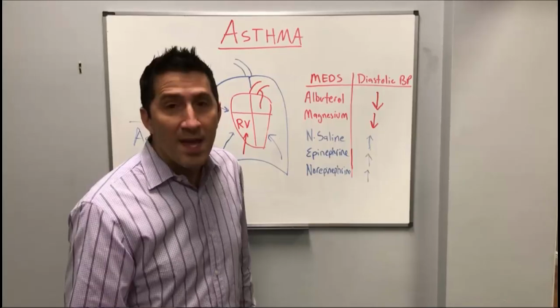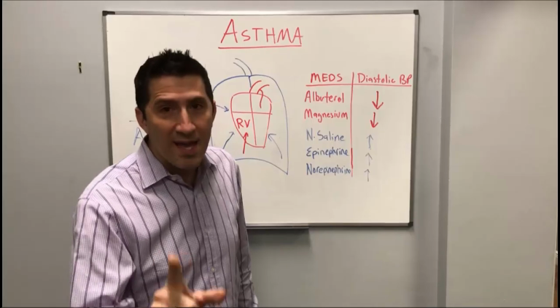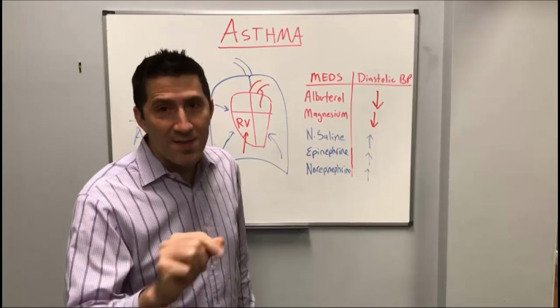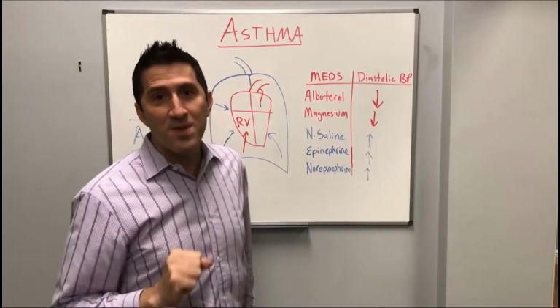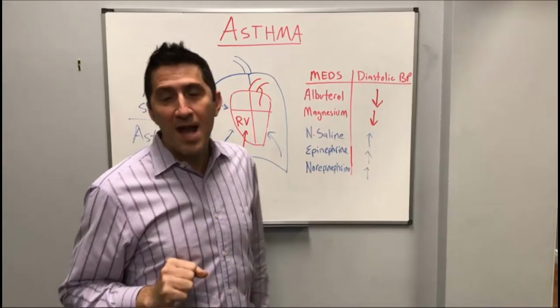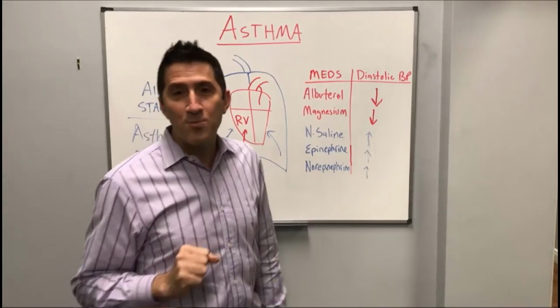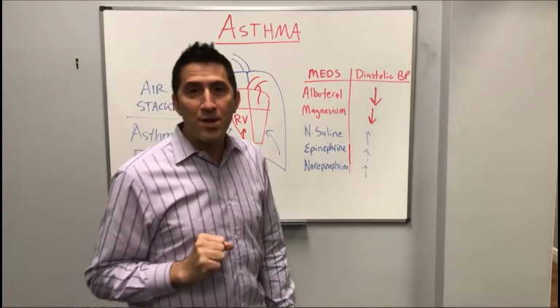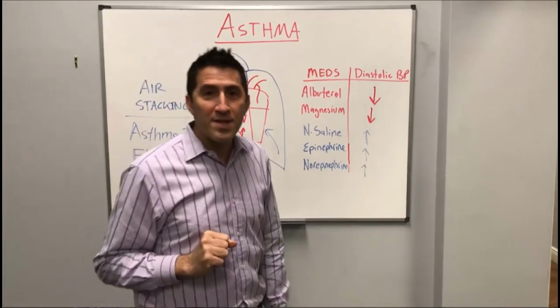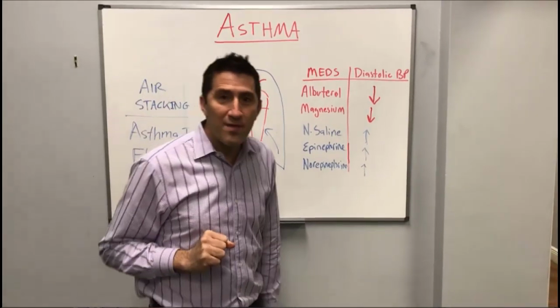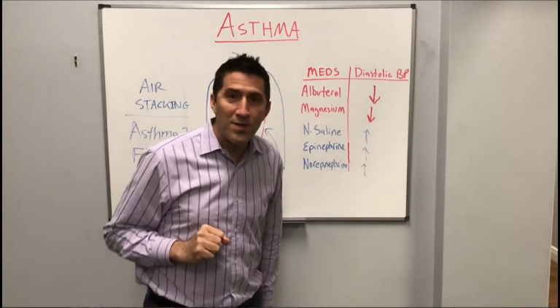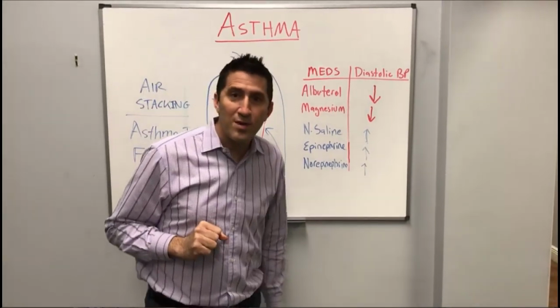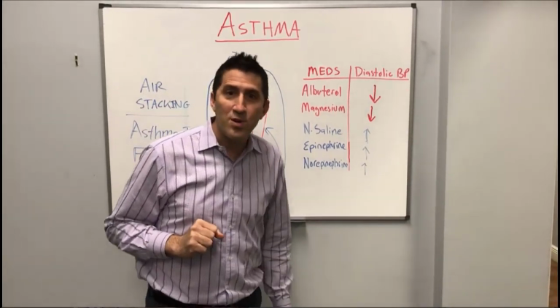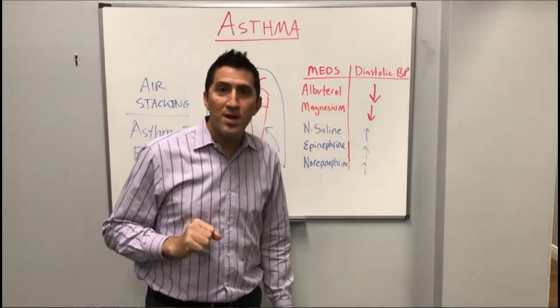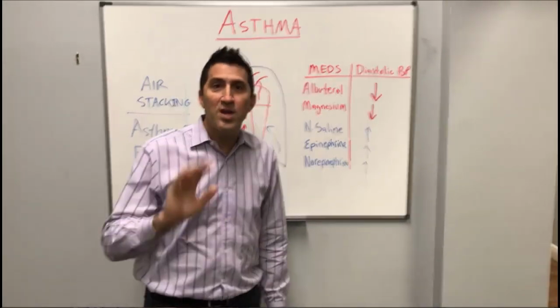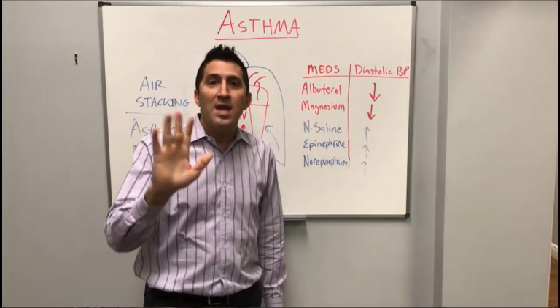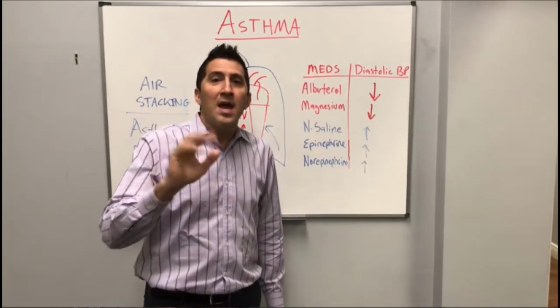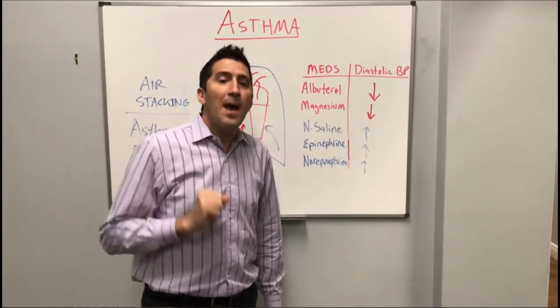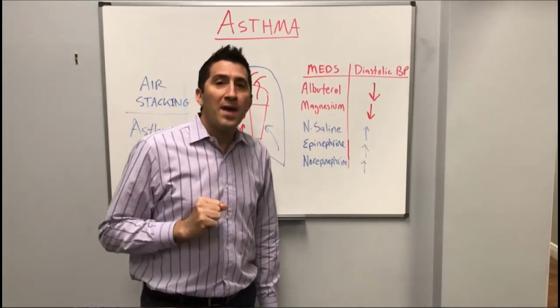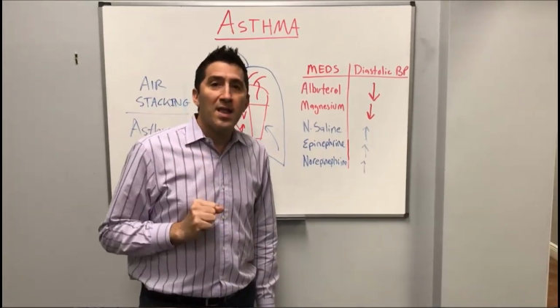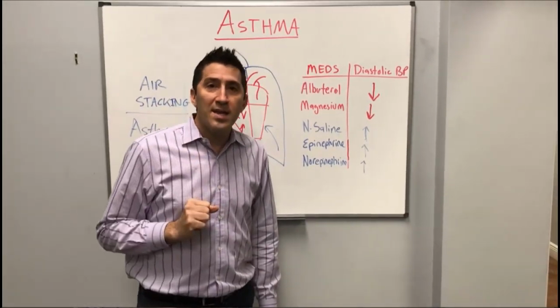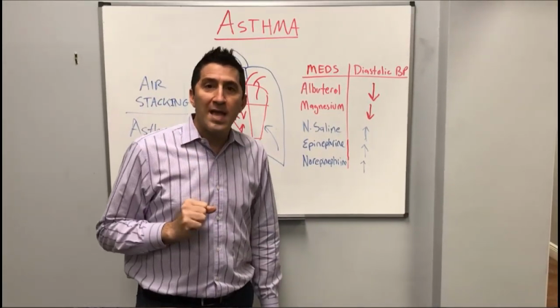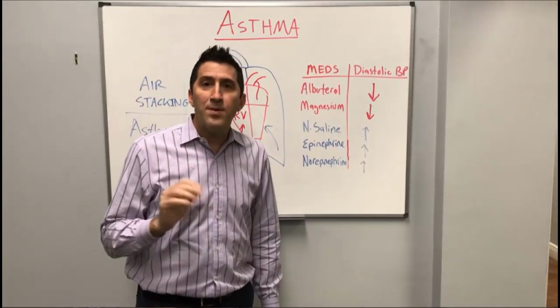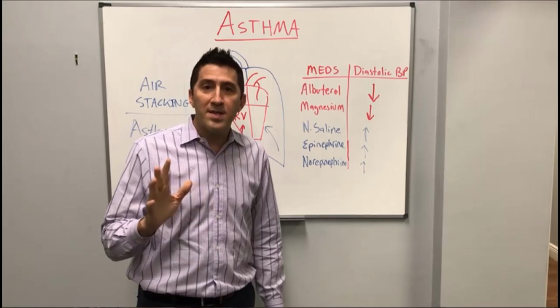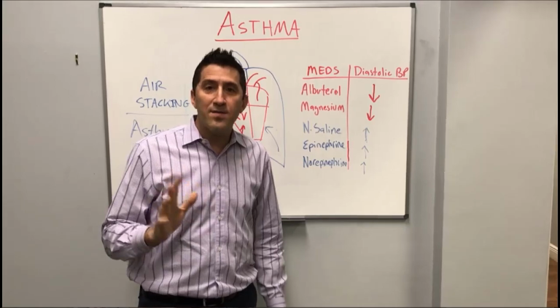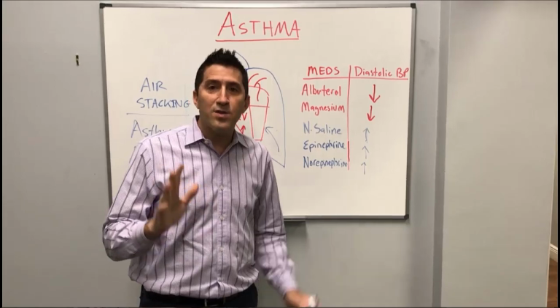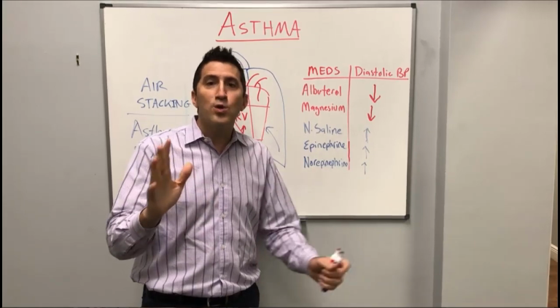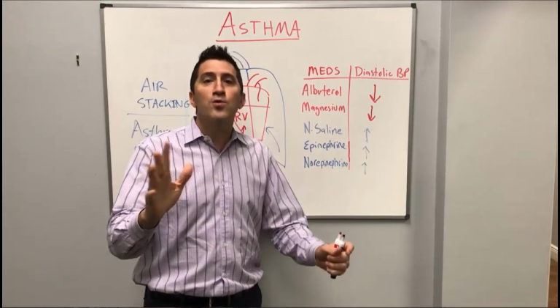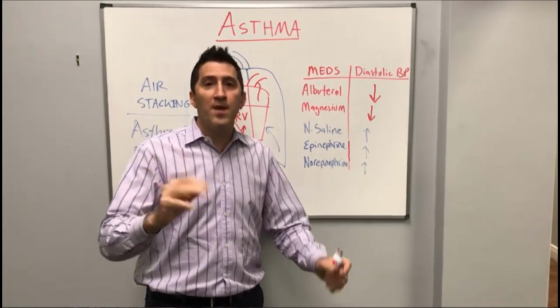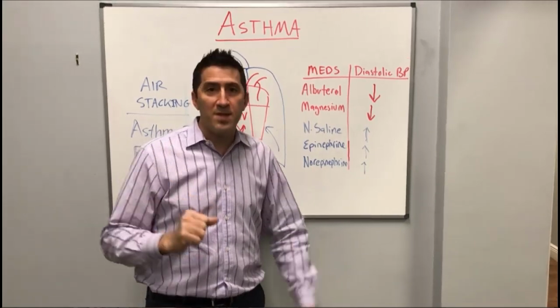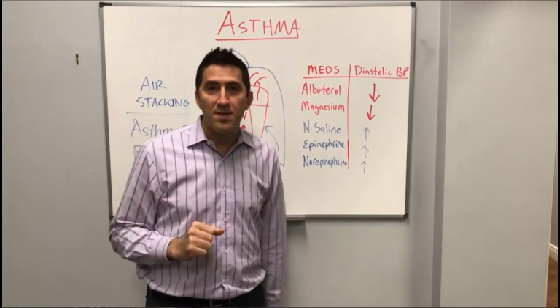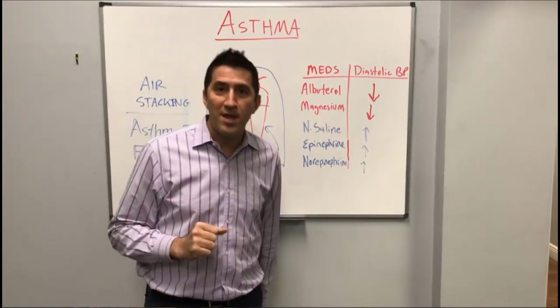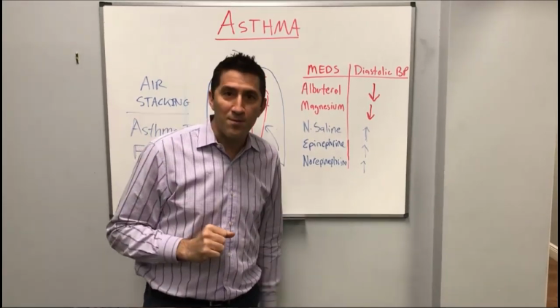Again, this has been Dr. Peter Antevi. Thank you so much. Happy Holidays and Happy Thanksgiving to you and your family. Thank you.